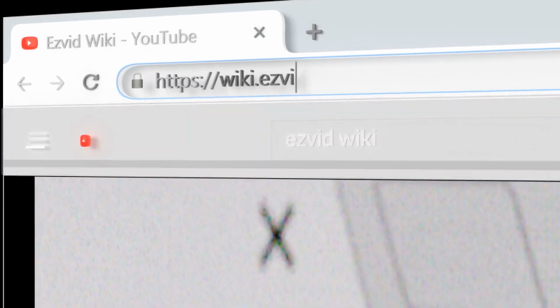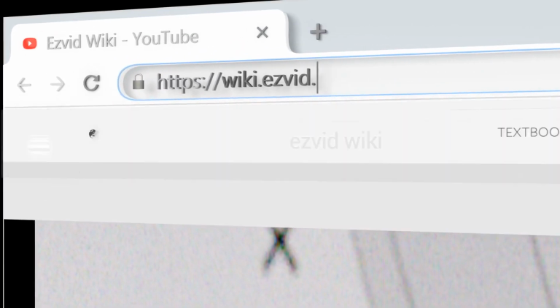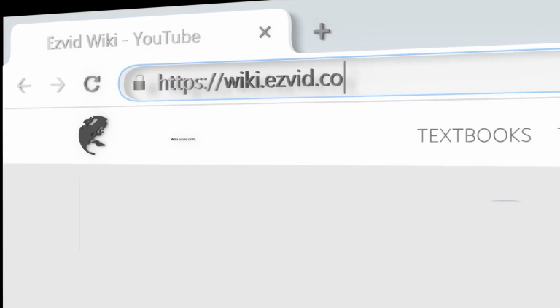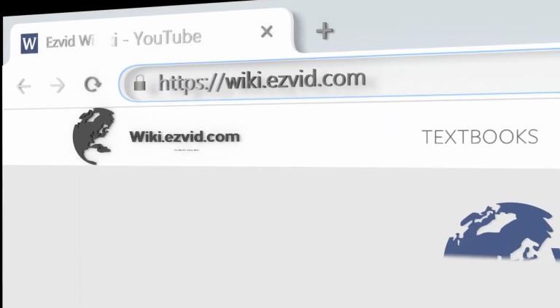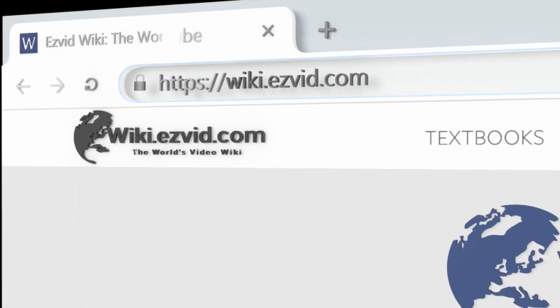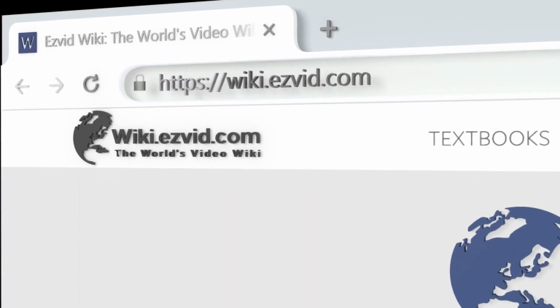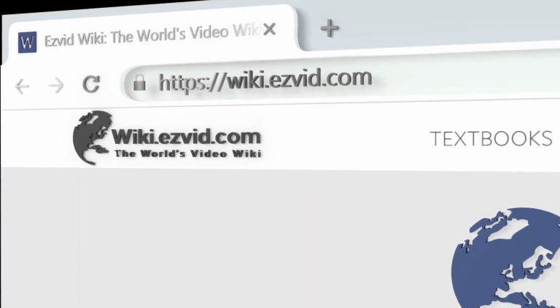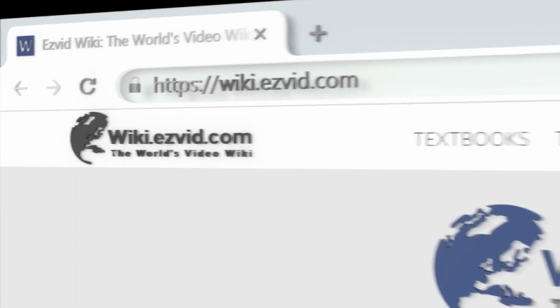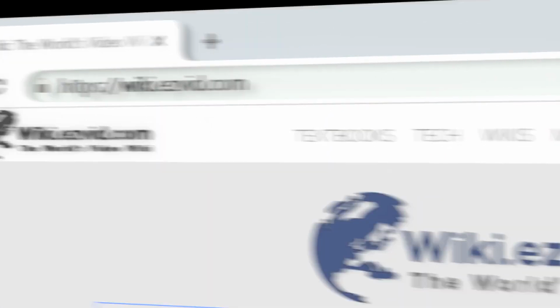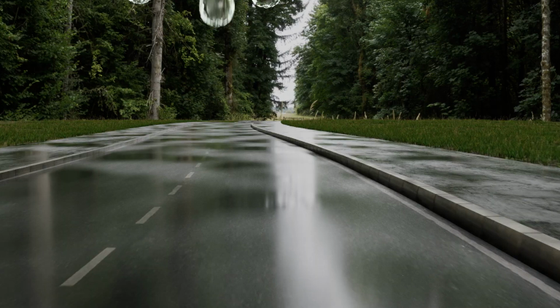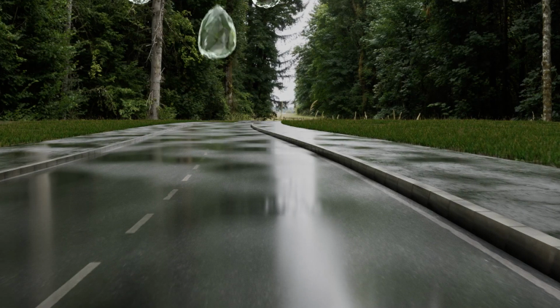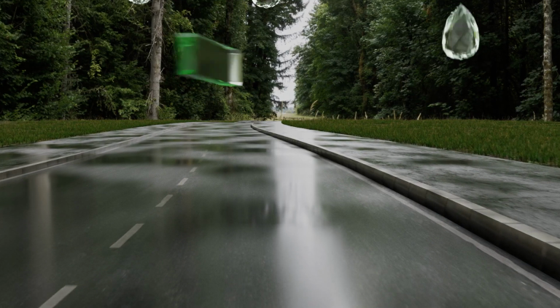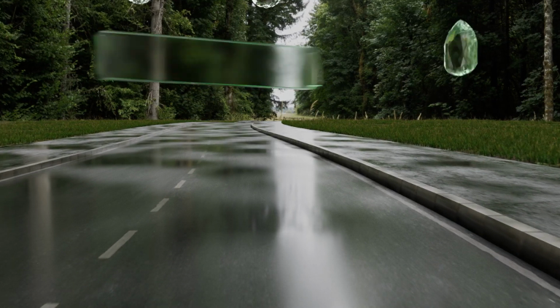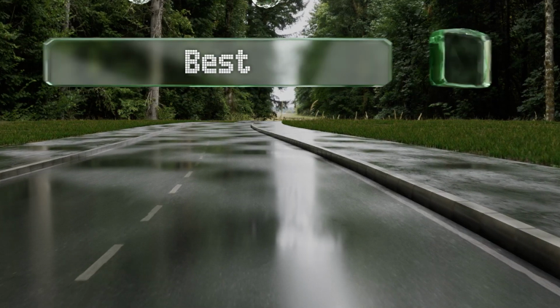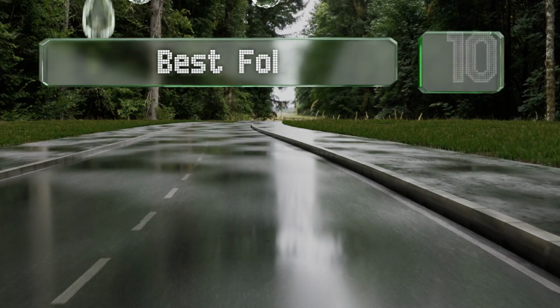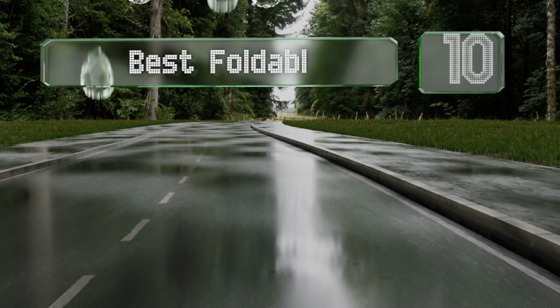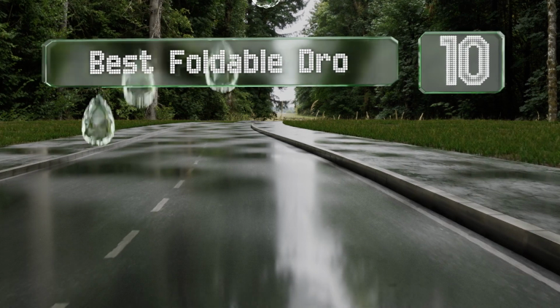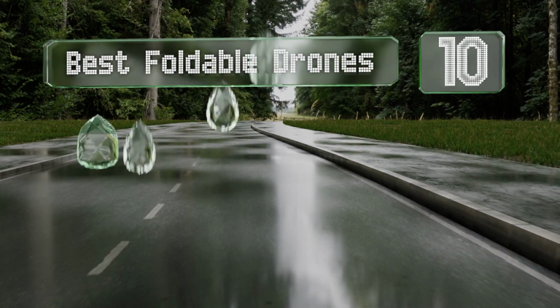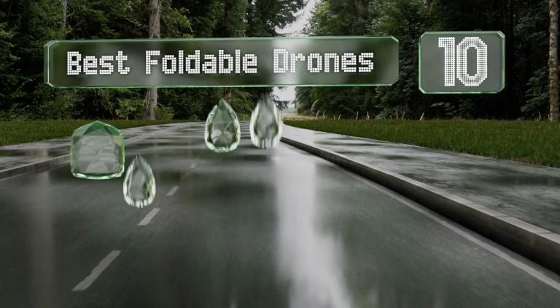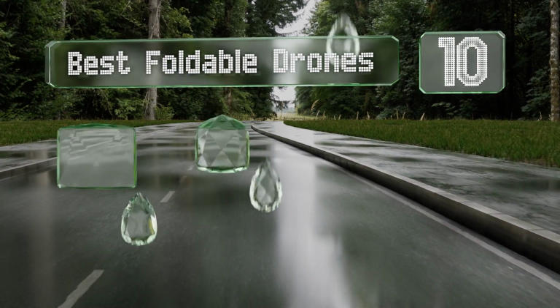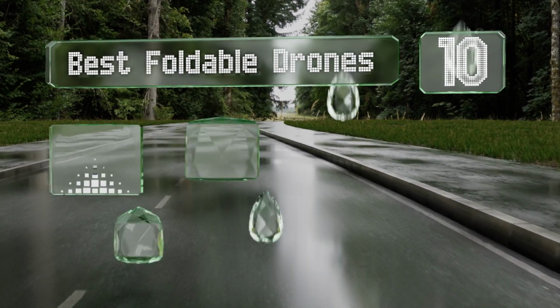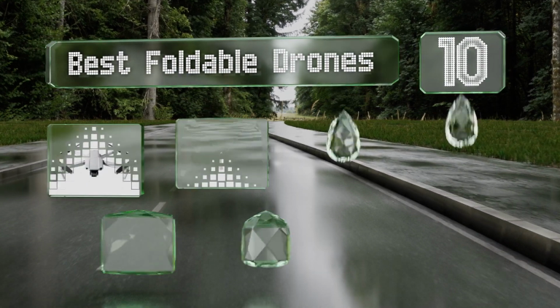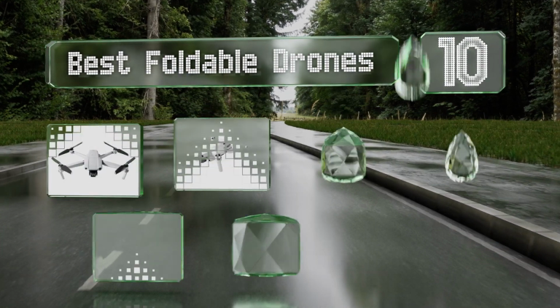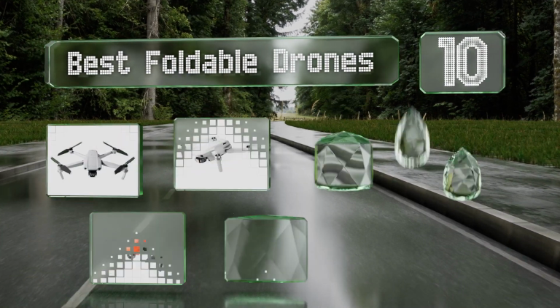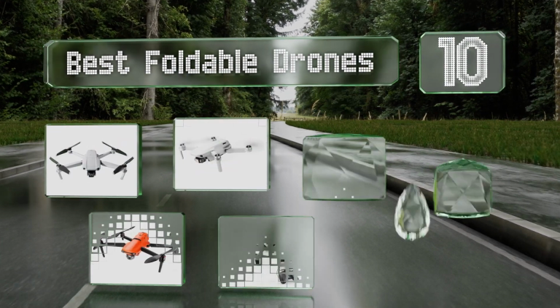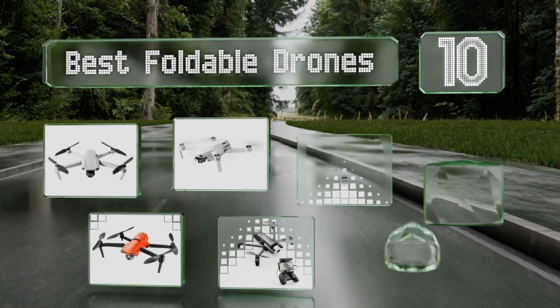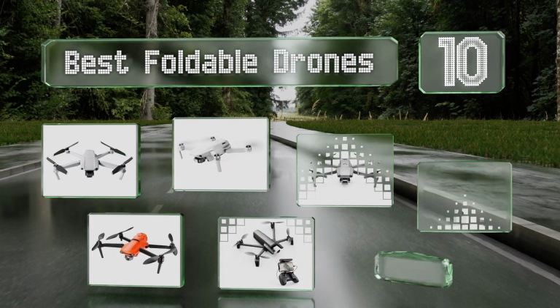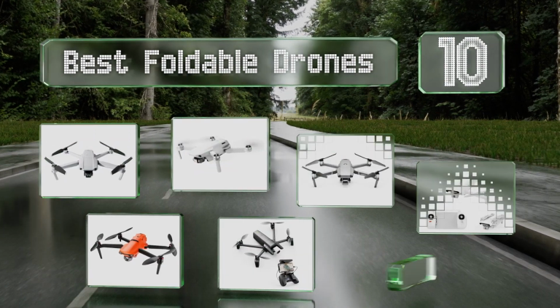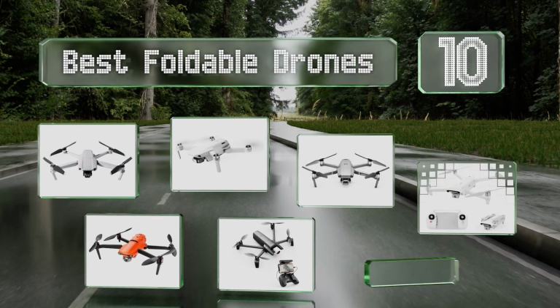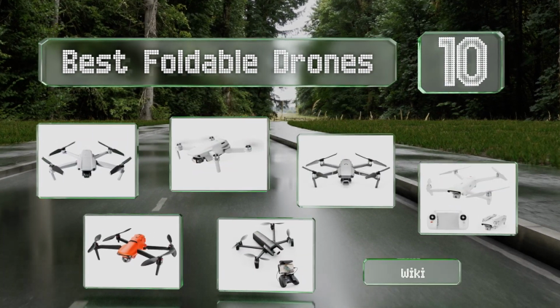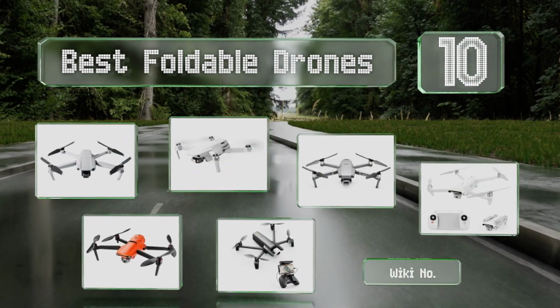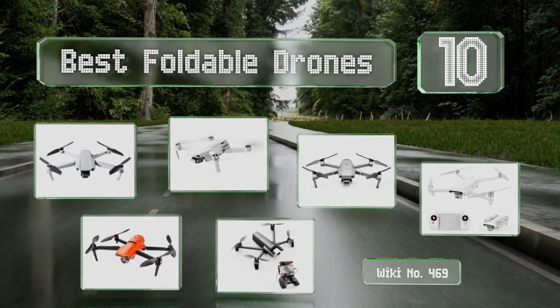EasyVid presents the 10 best foldable drones. Let's get started with the list.